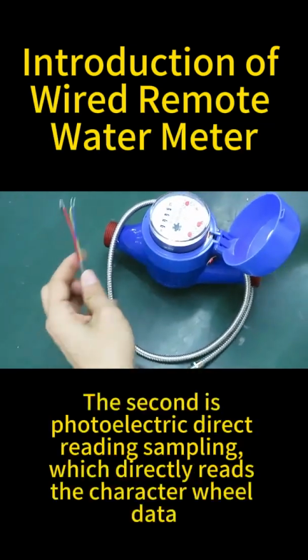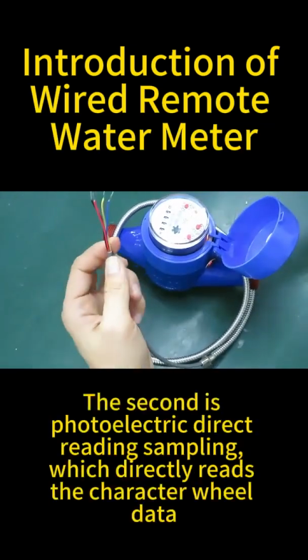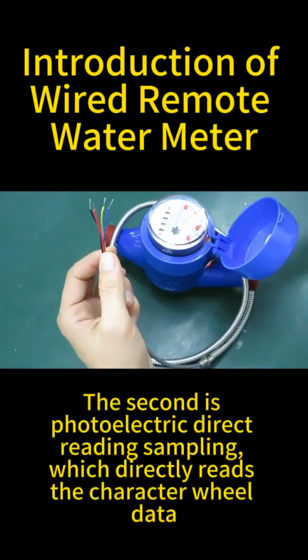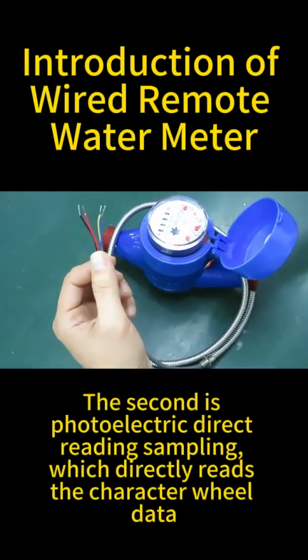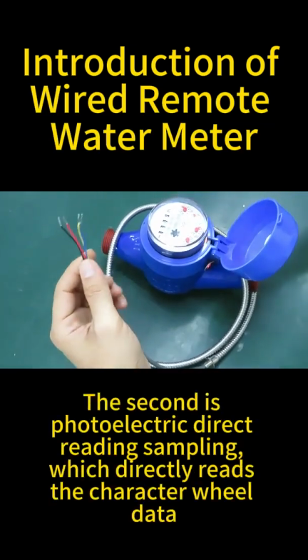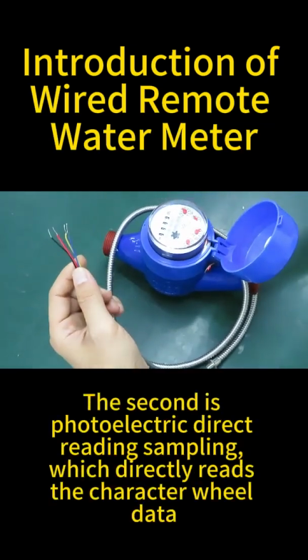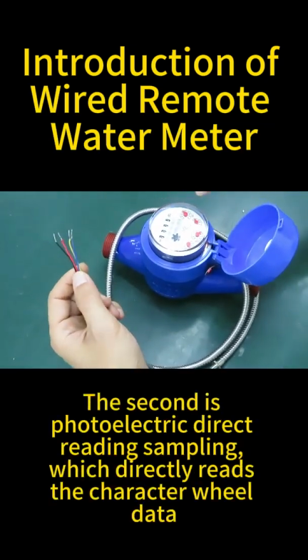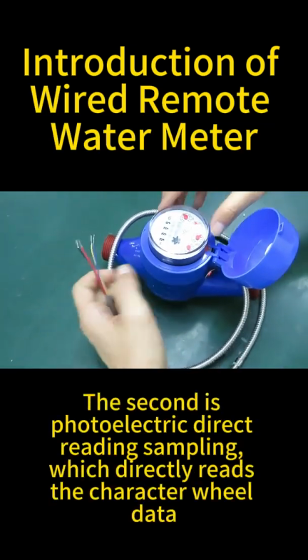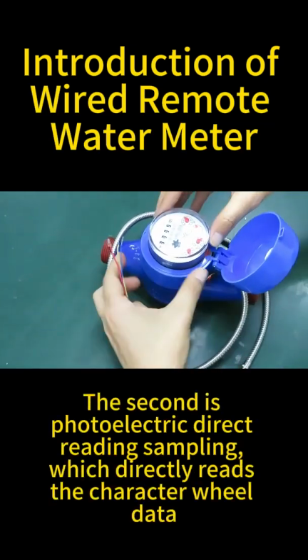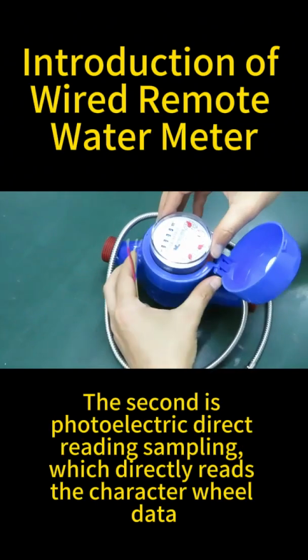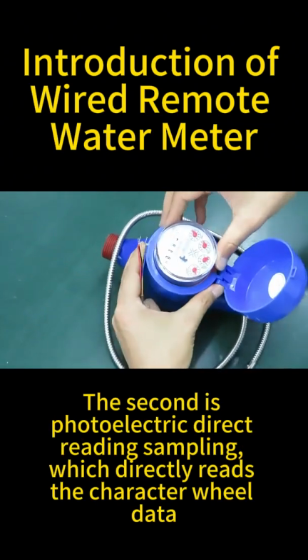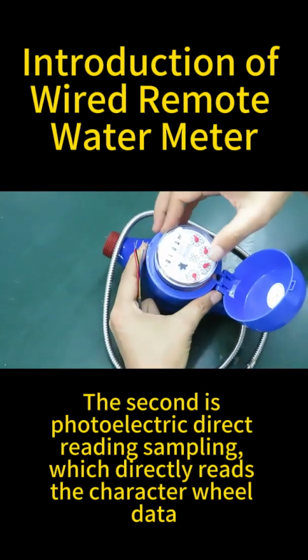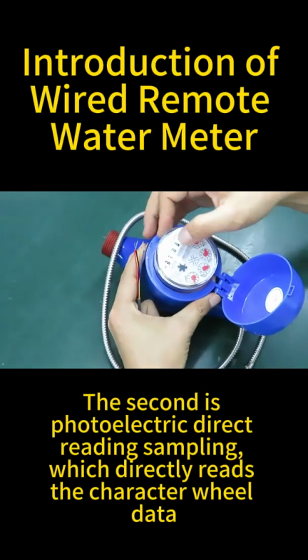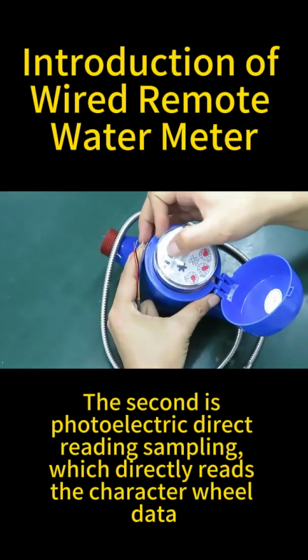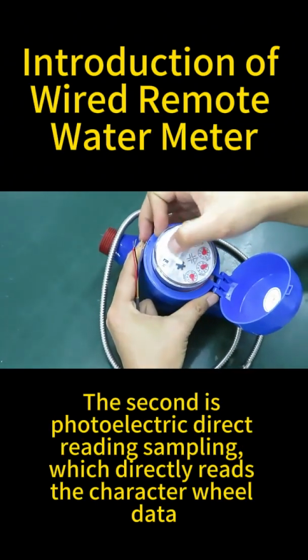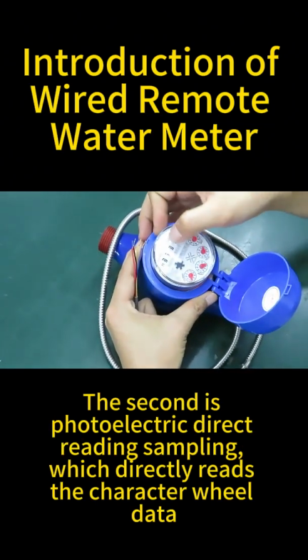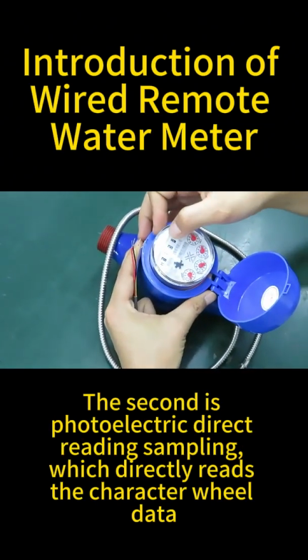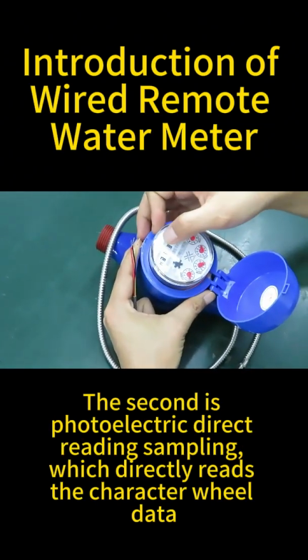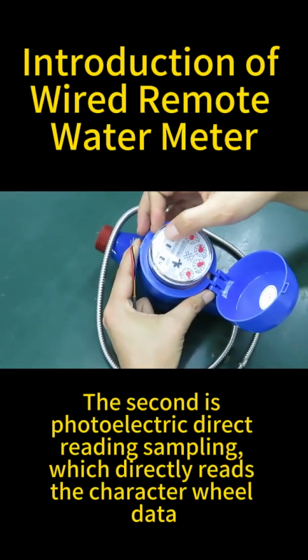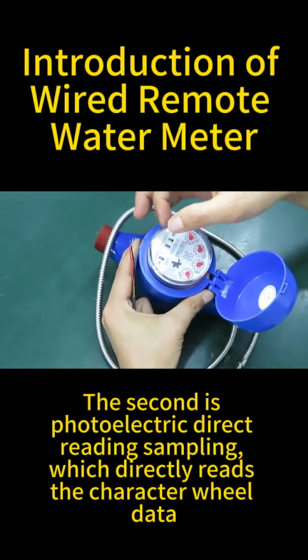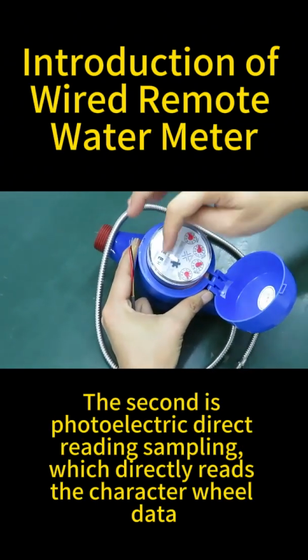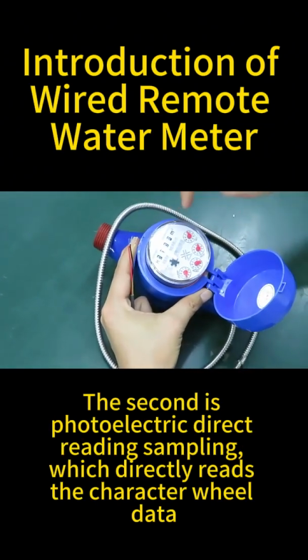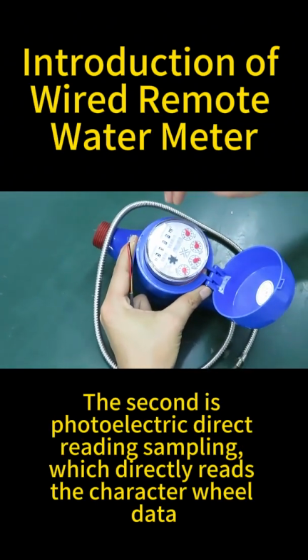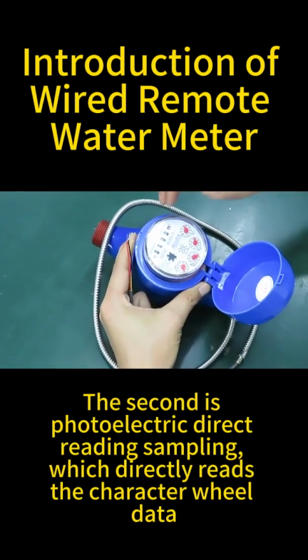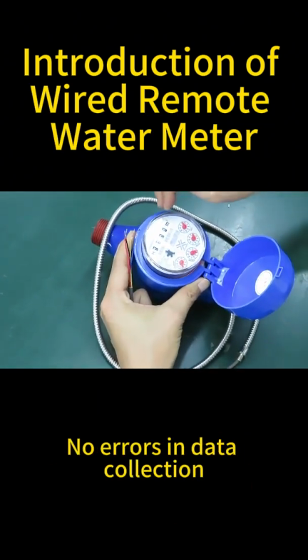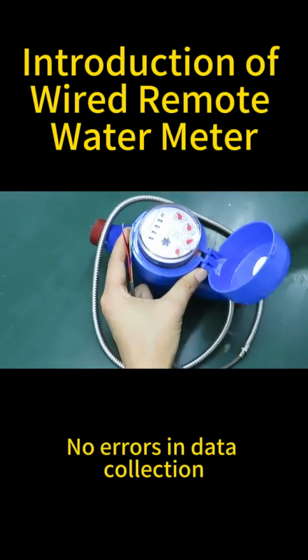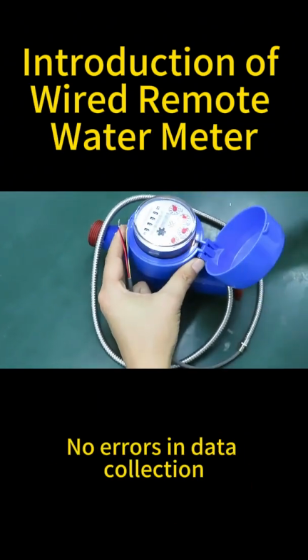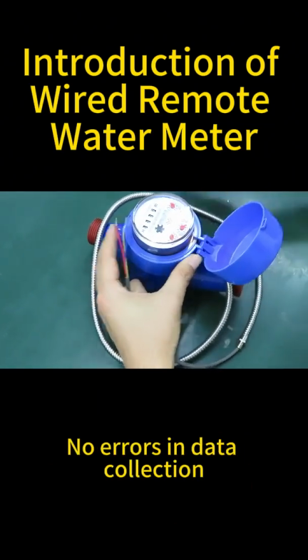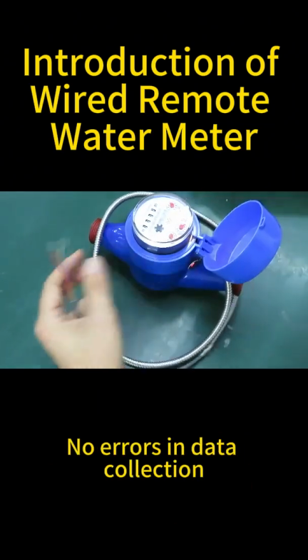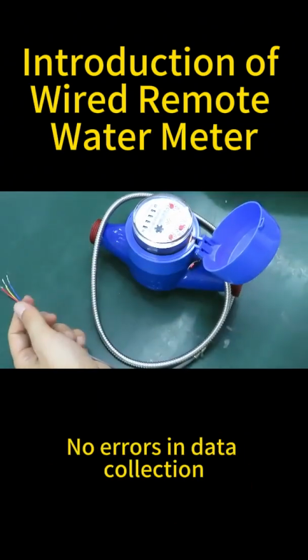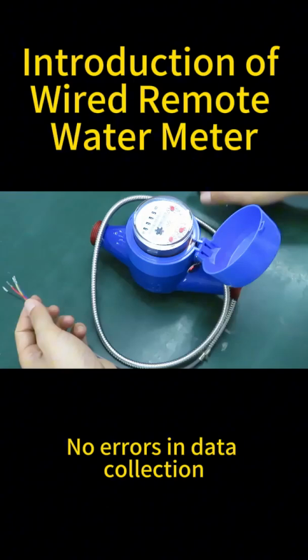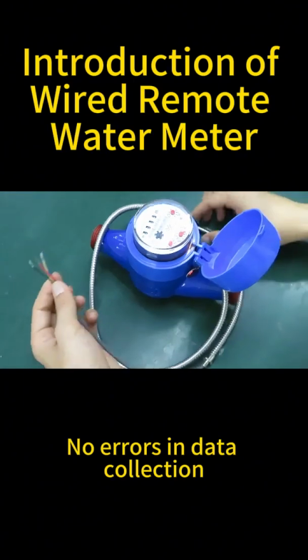The second benefit is photoelectric direct reading sampling, which directly reads the character wheel data. There are no errors in data collection.